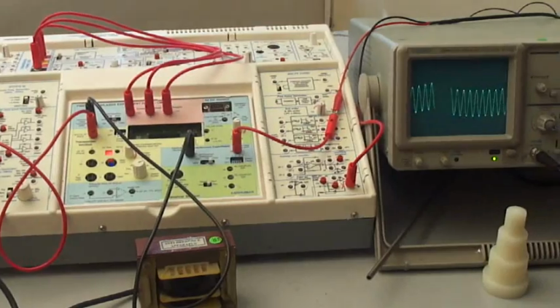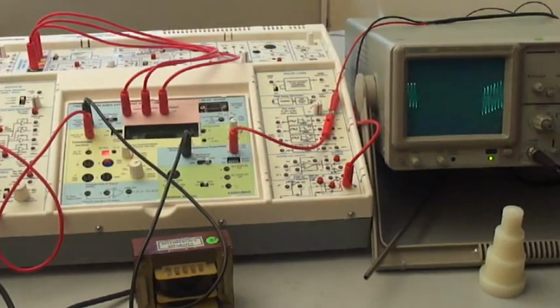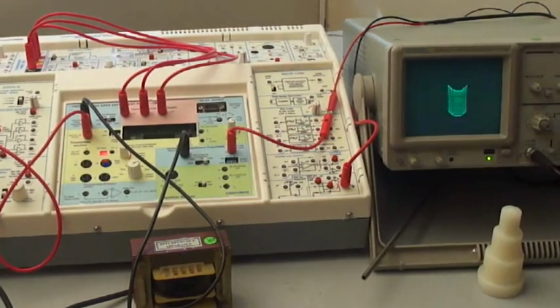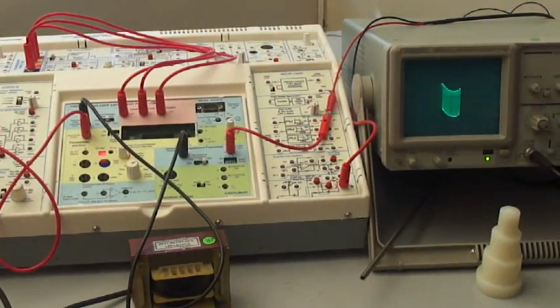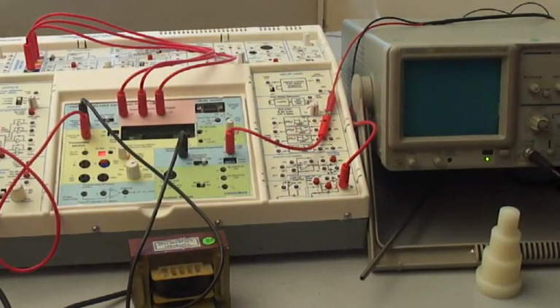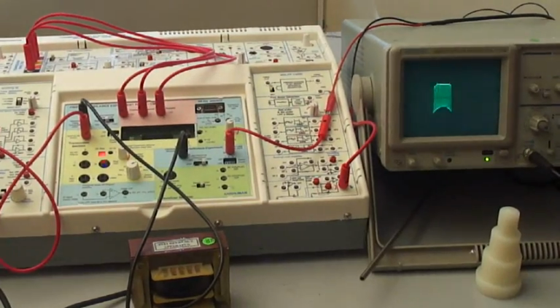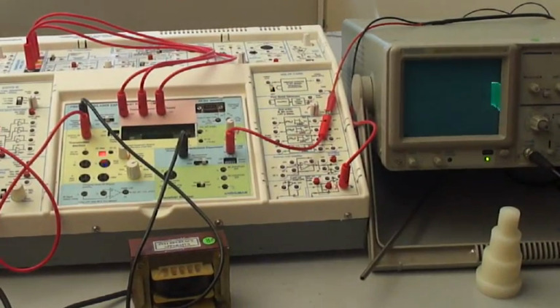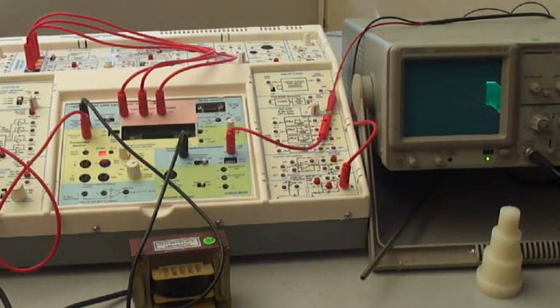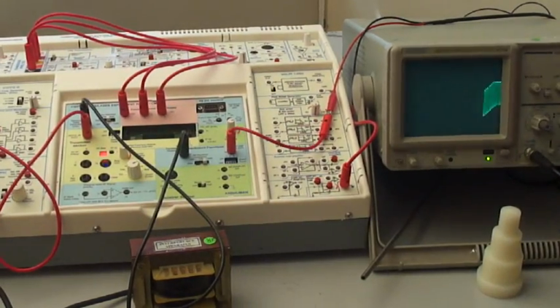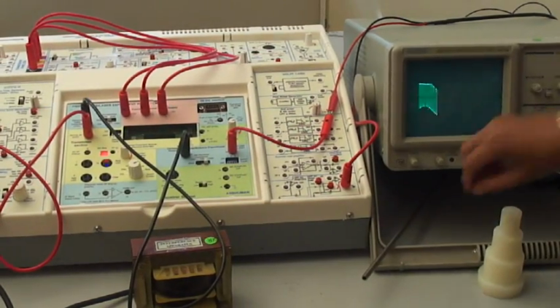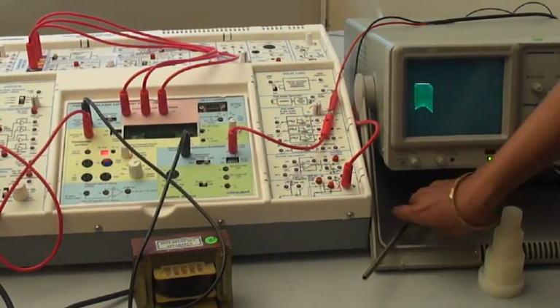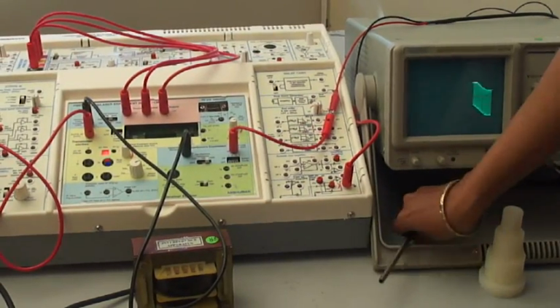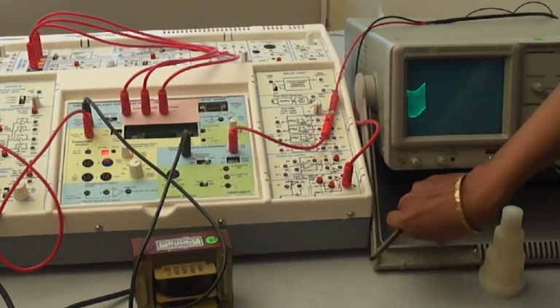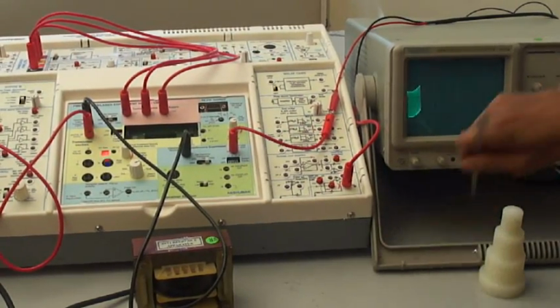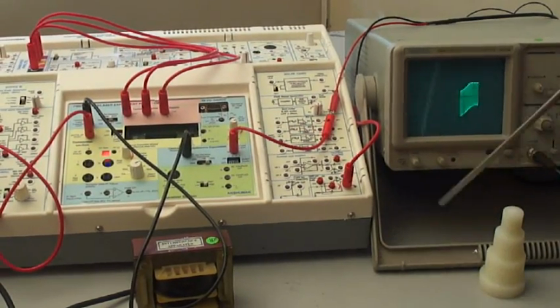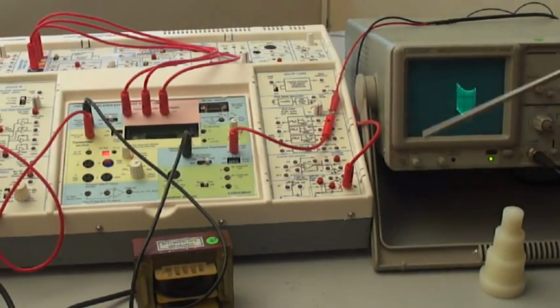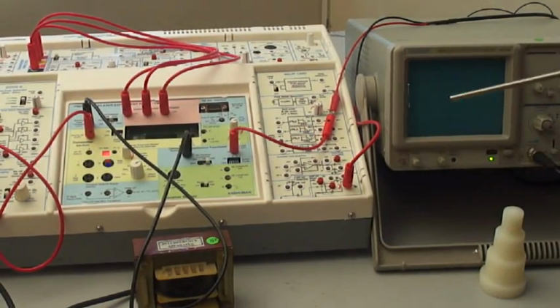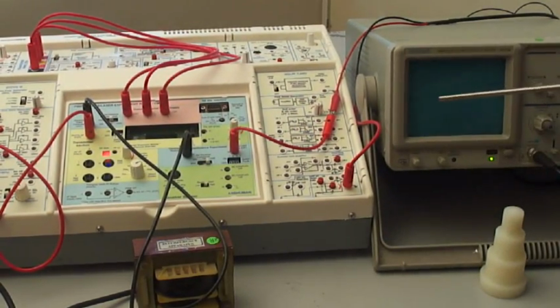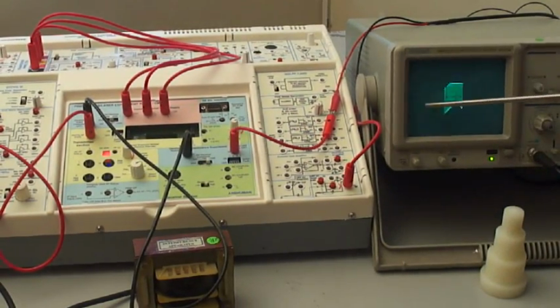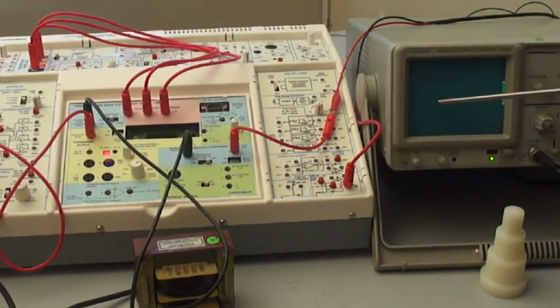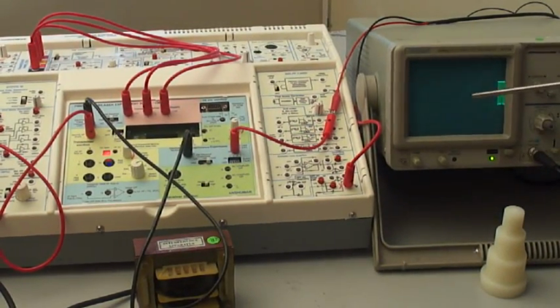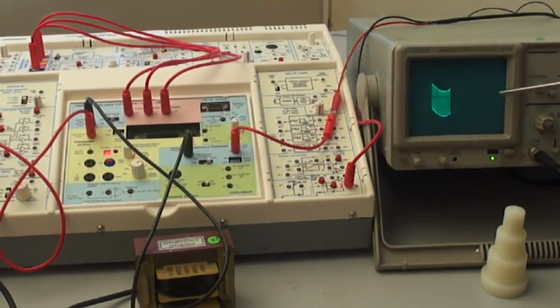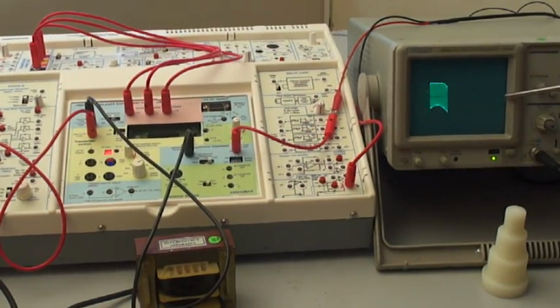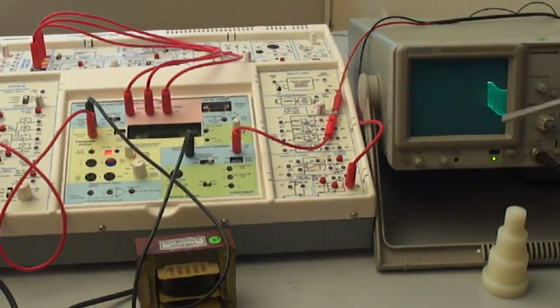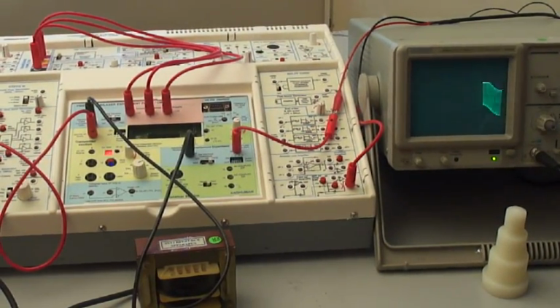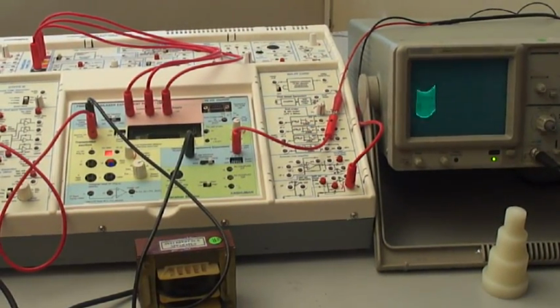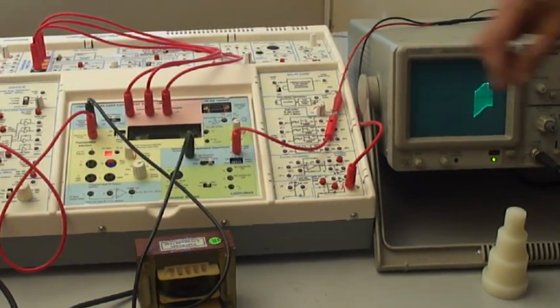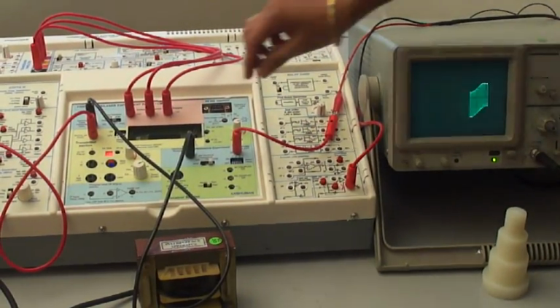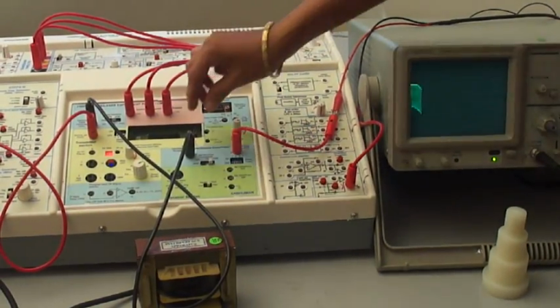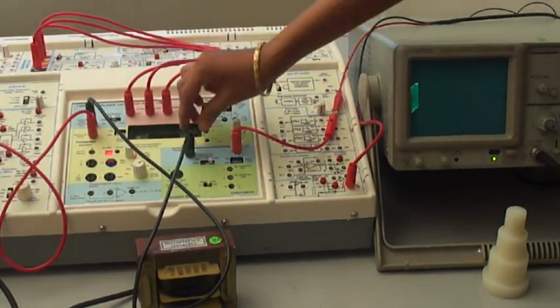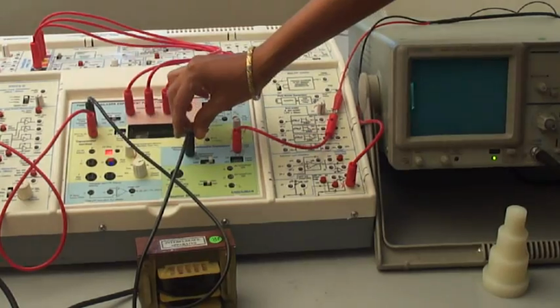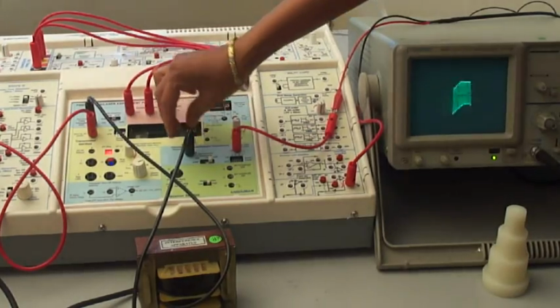We will see the effect of the electrical transformer on the CRO. If you remove this, the same effect can be seen on the CRO.